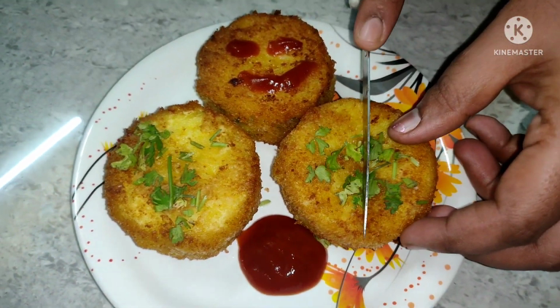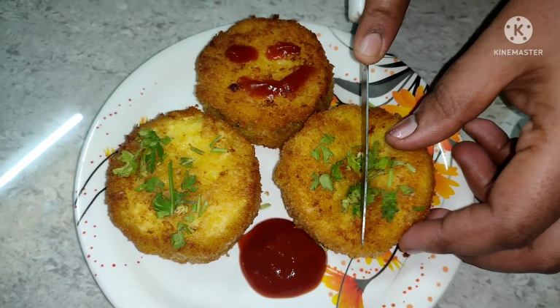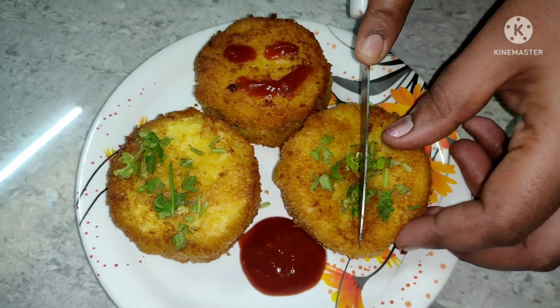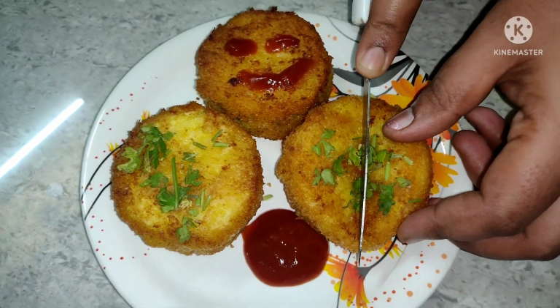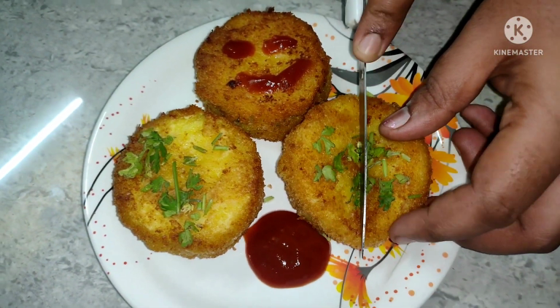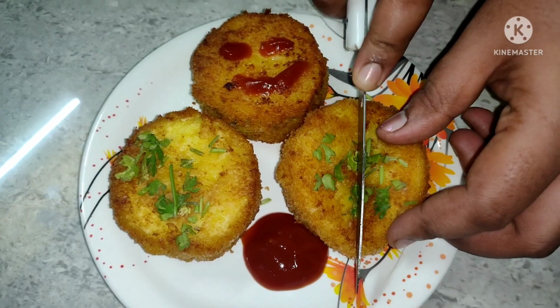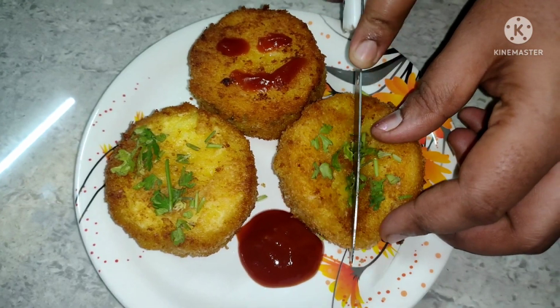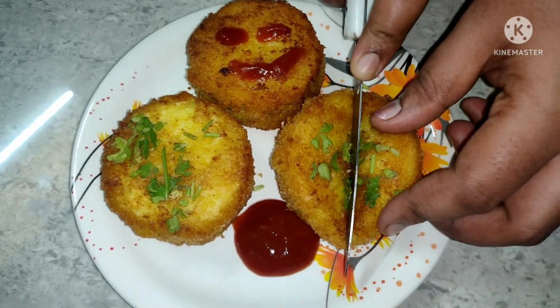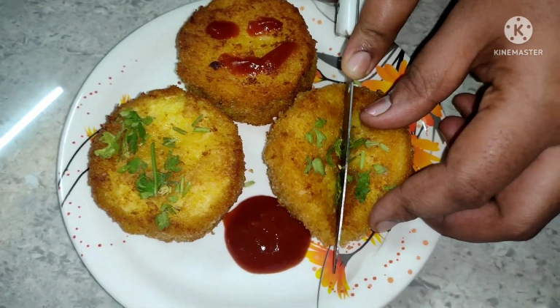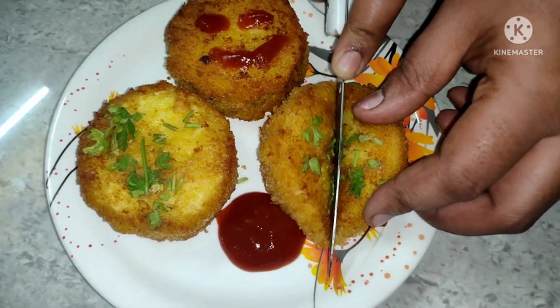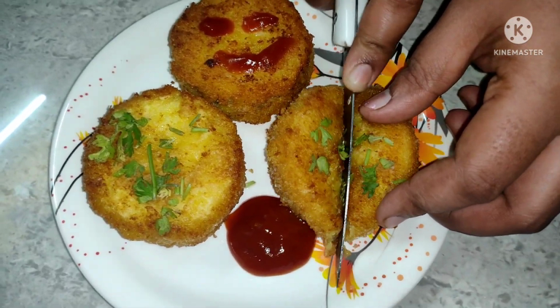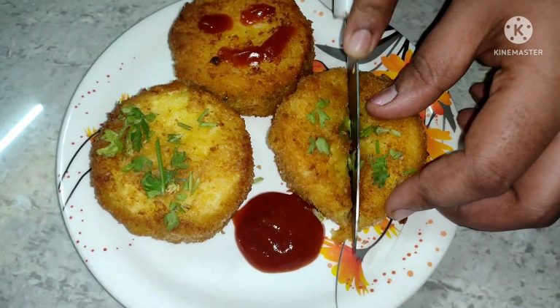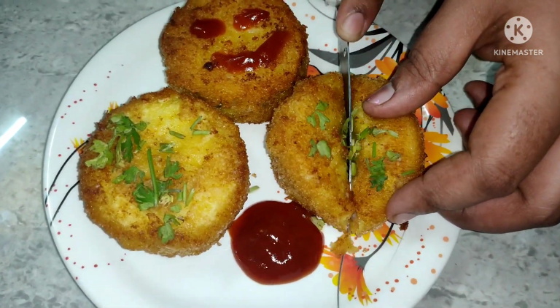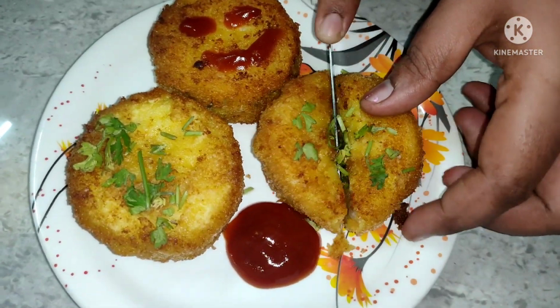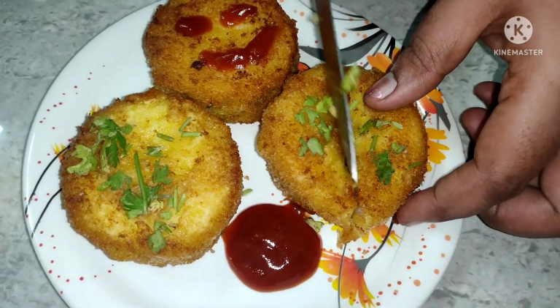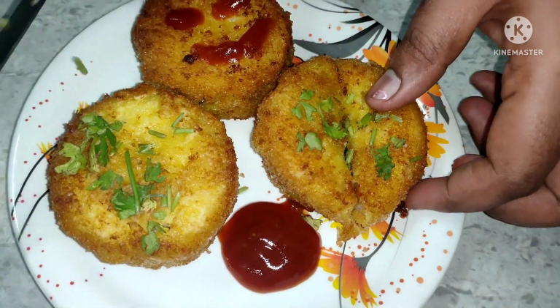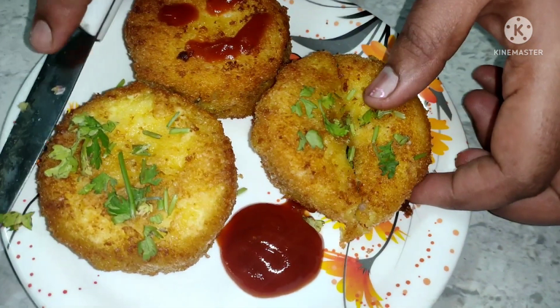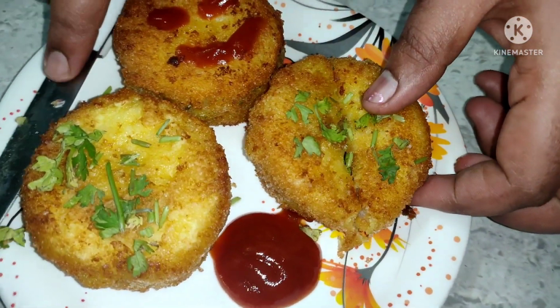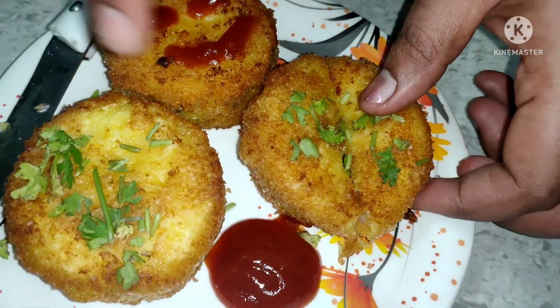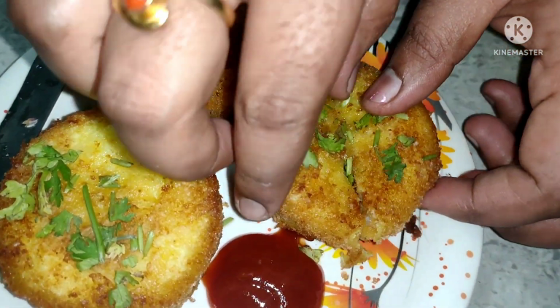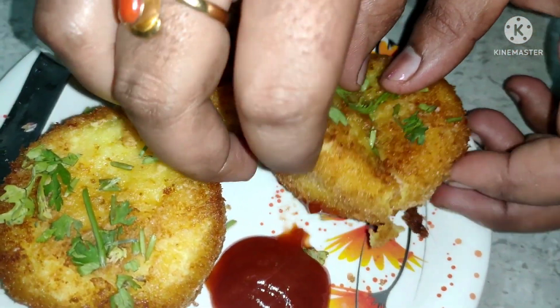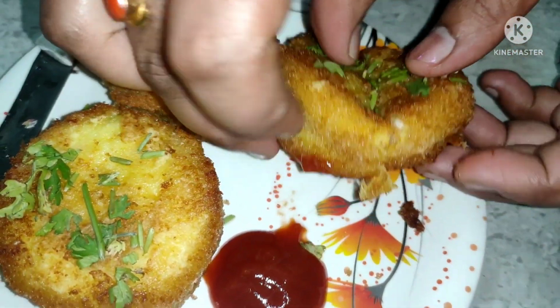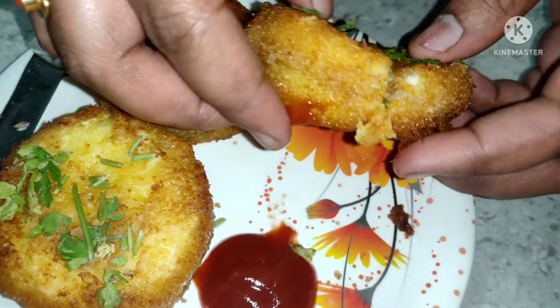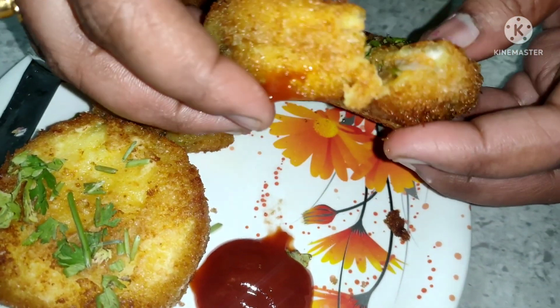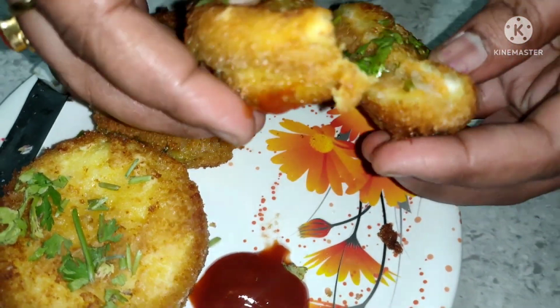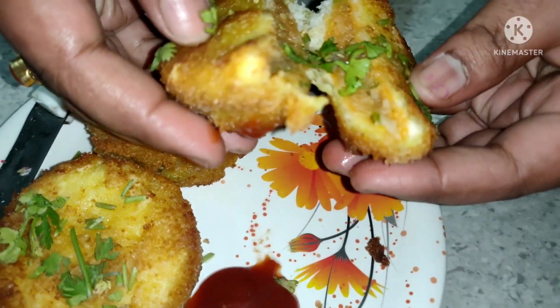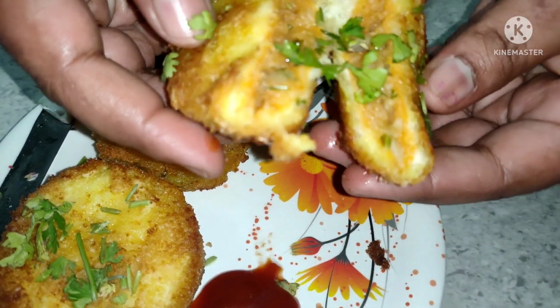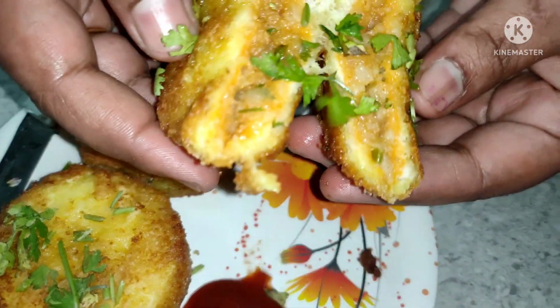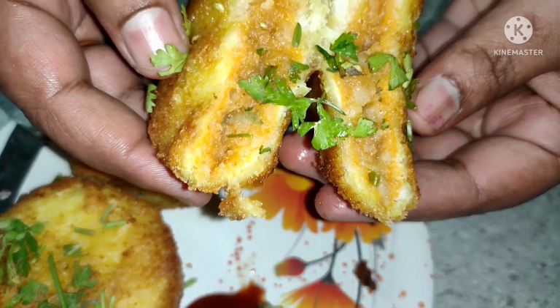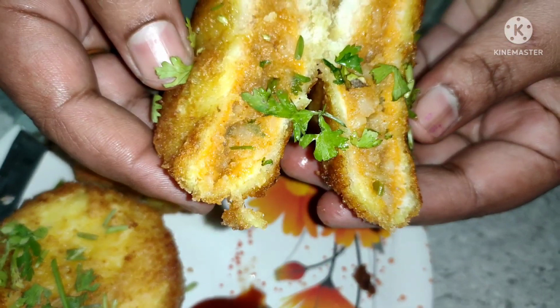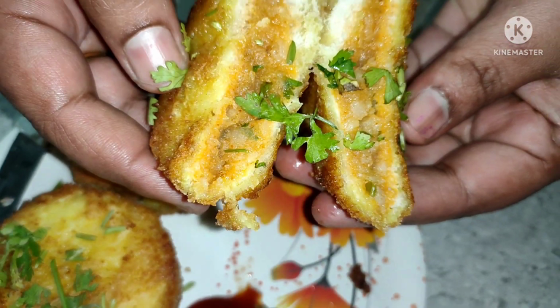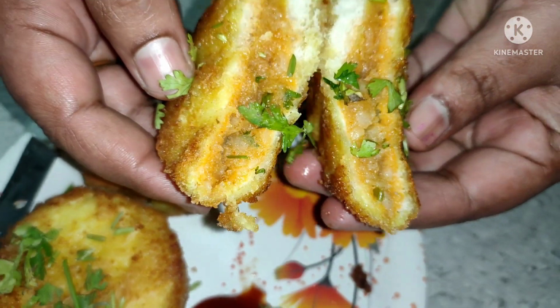Look at the masala. The taste is so good. Let's try it. Thank you.